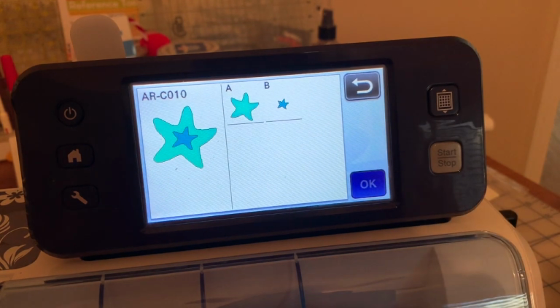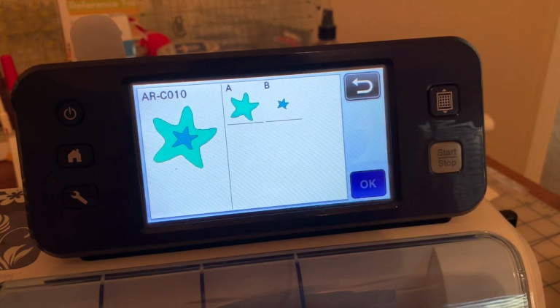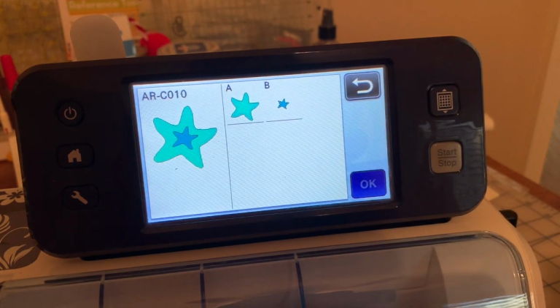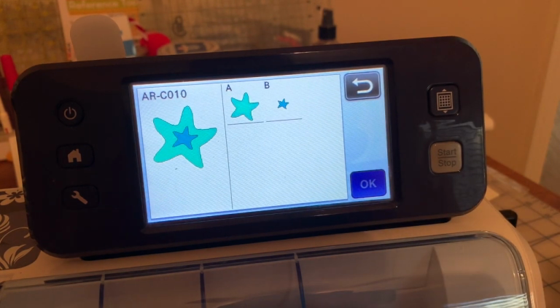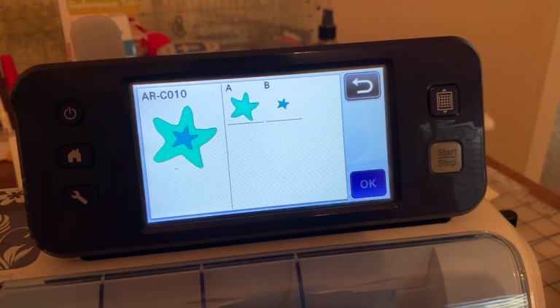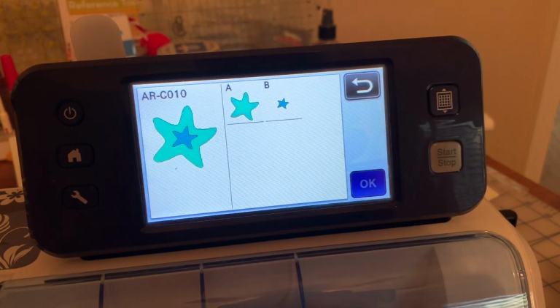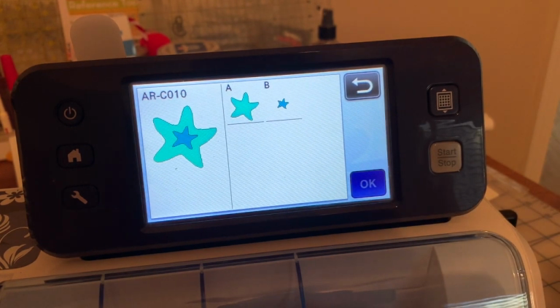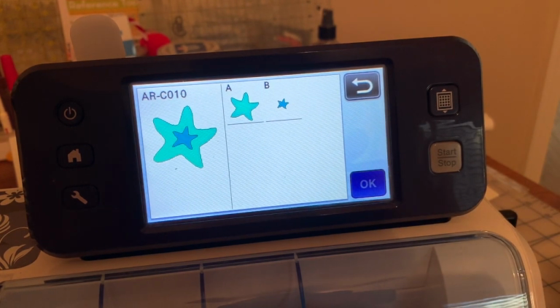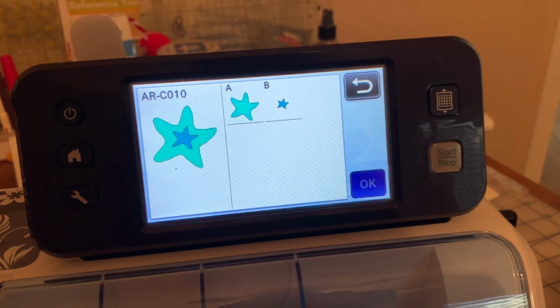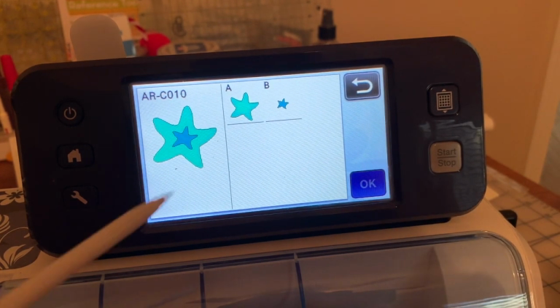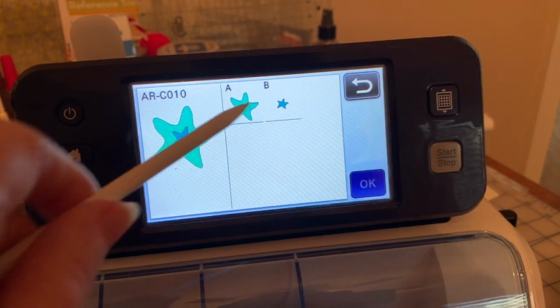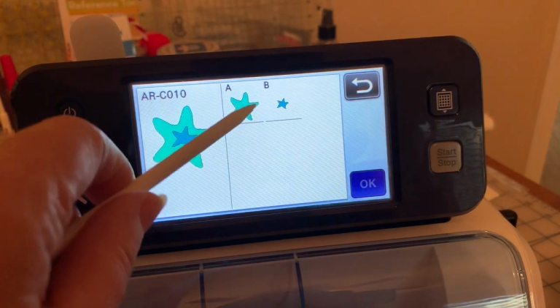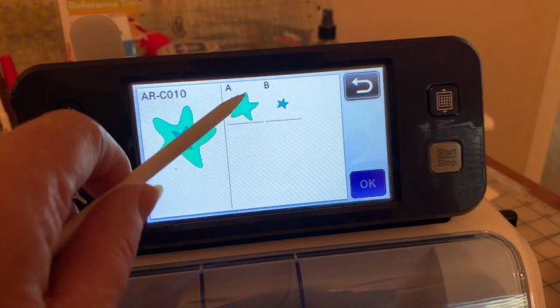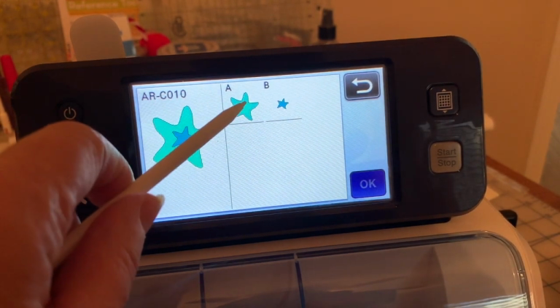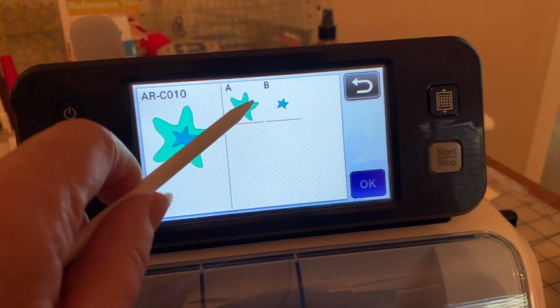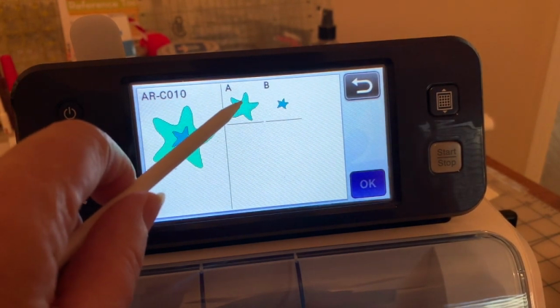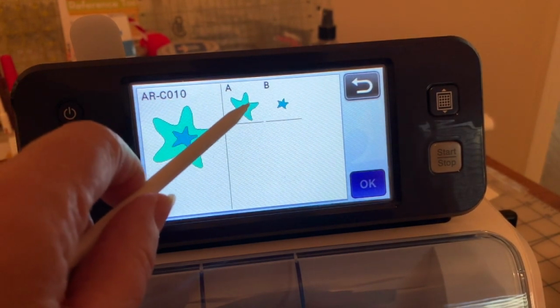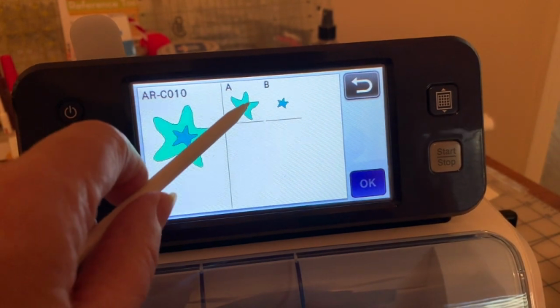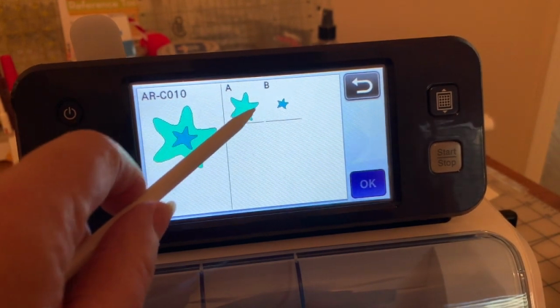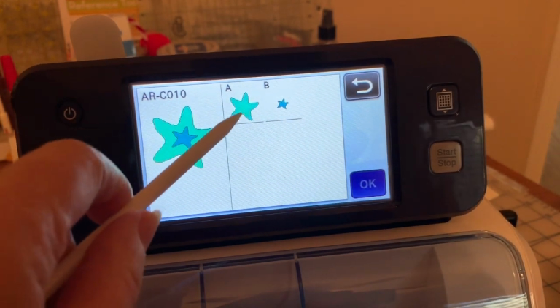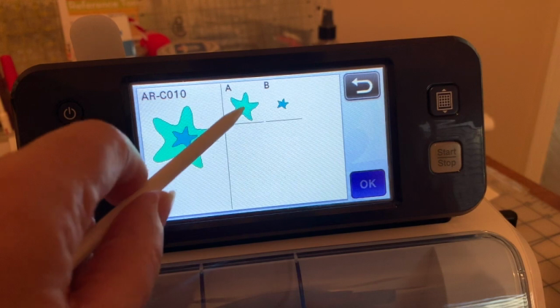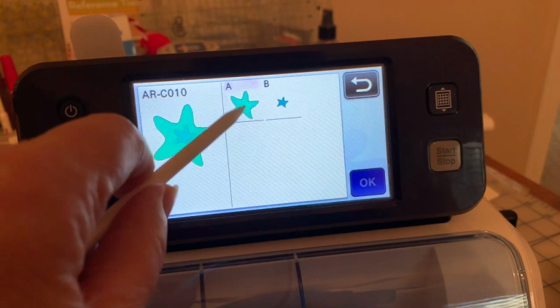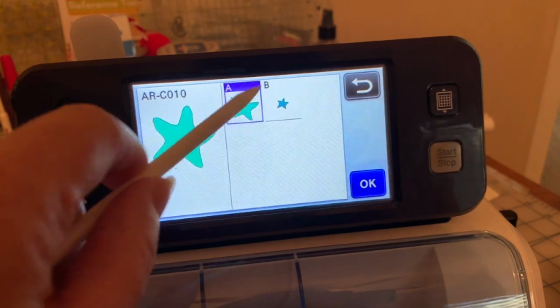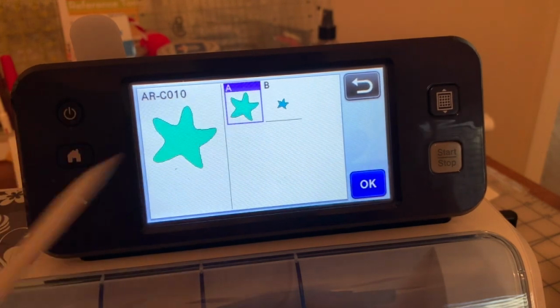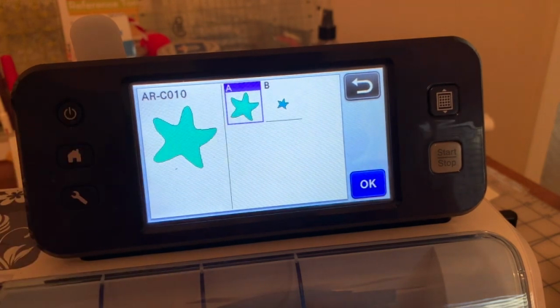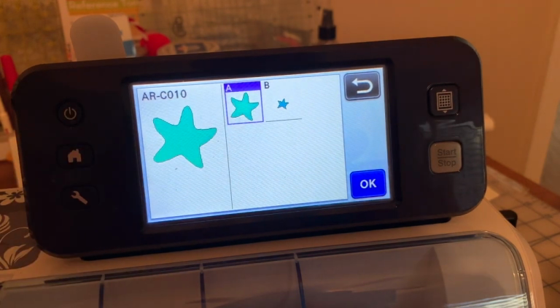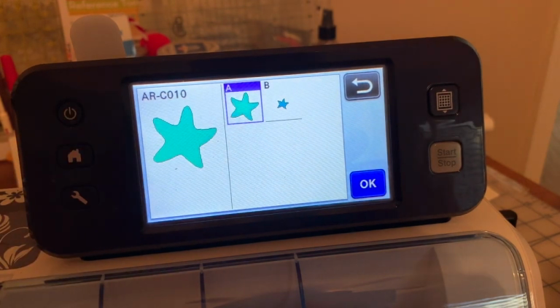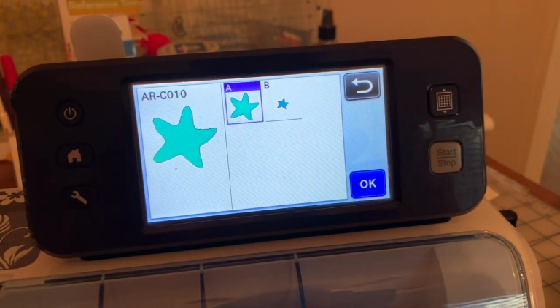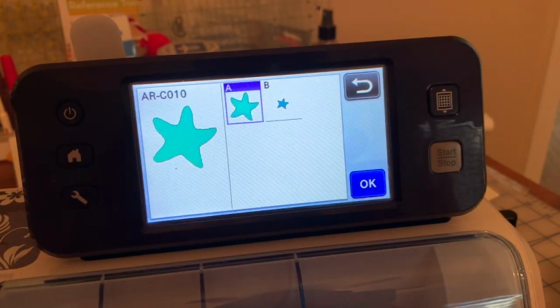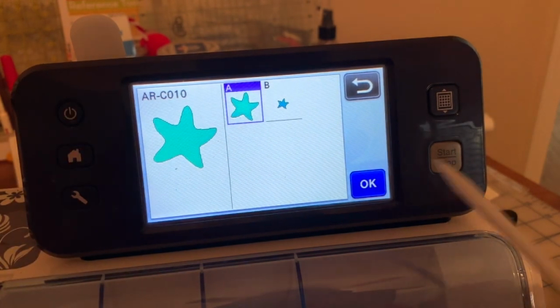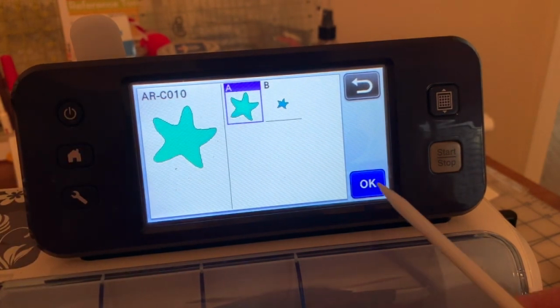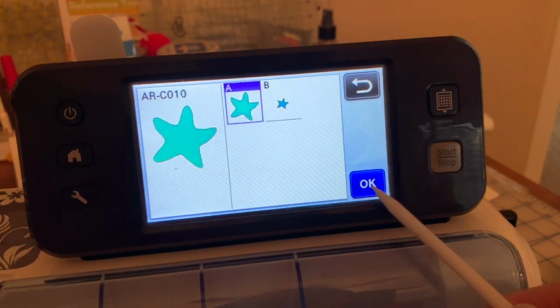Now, you'll notice it's two pieces, and as I said, I'm interested in Part A. I'll choose OK.